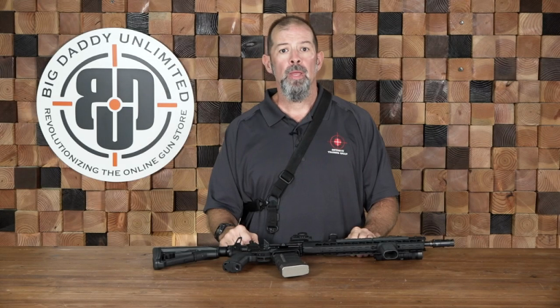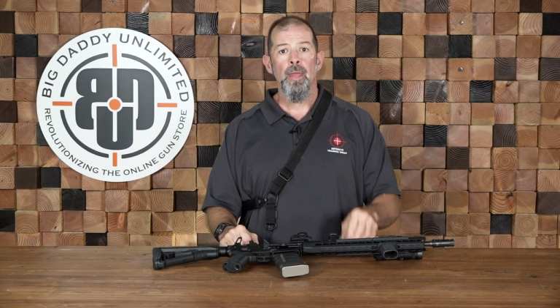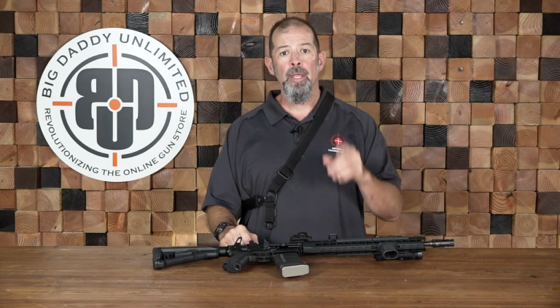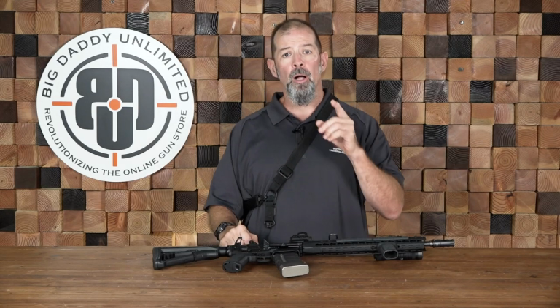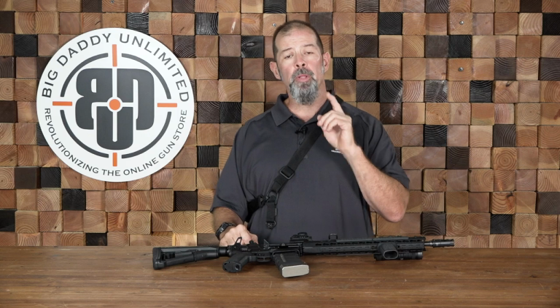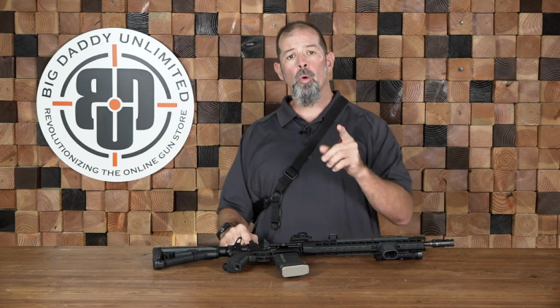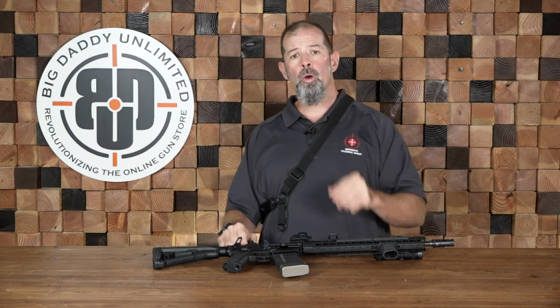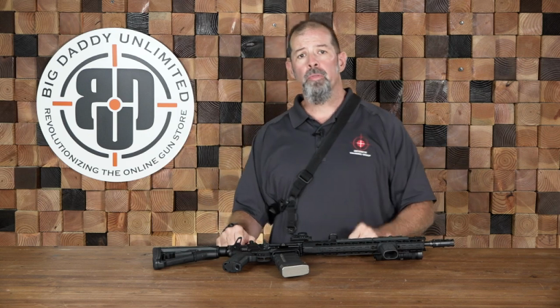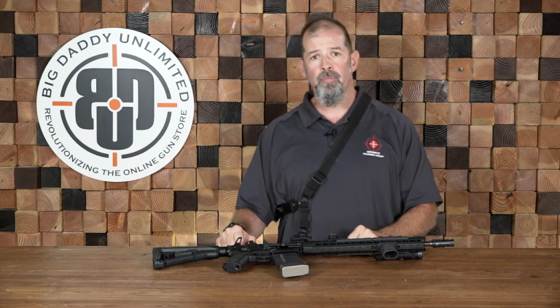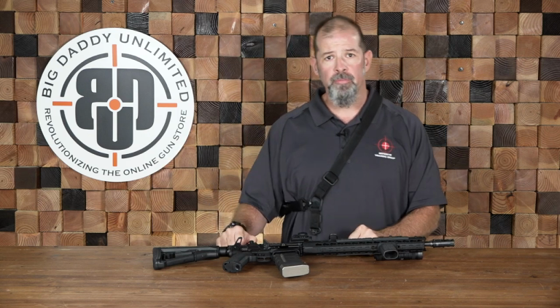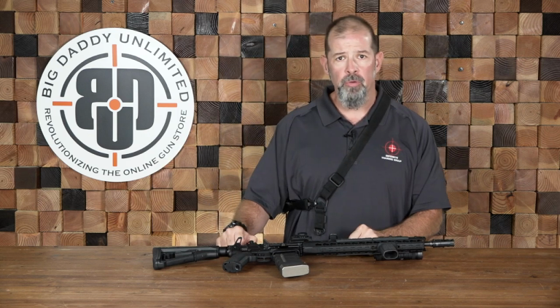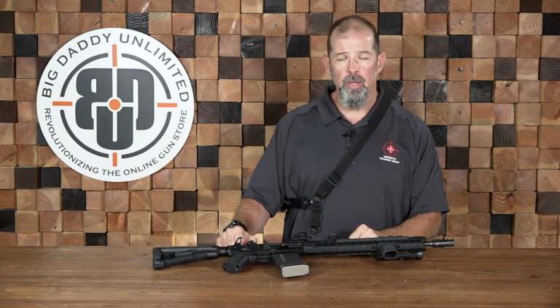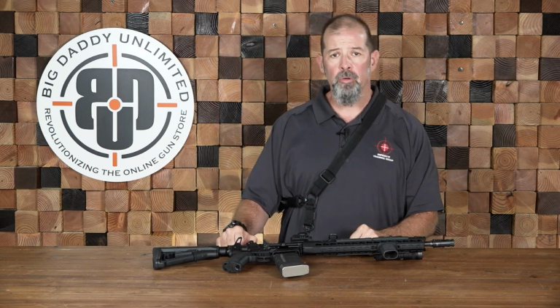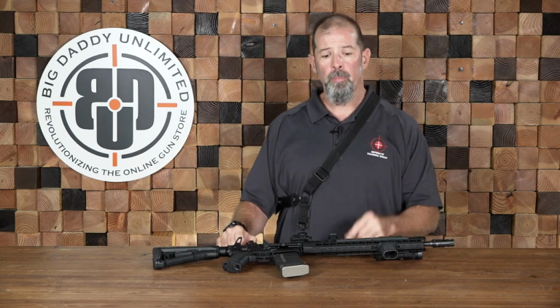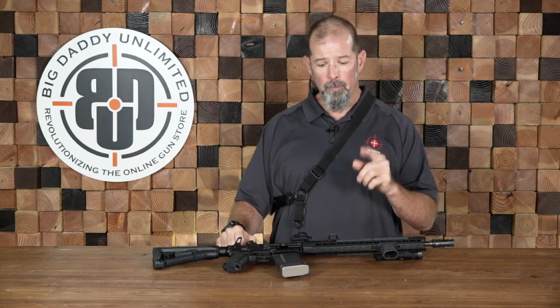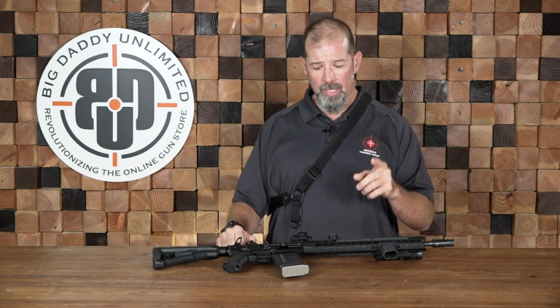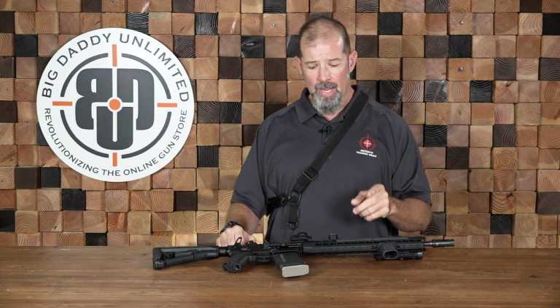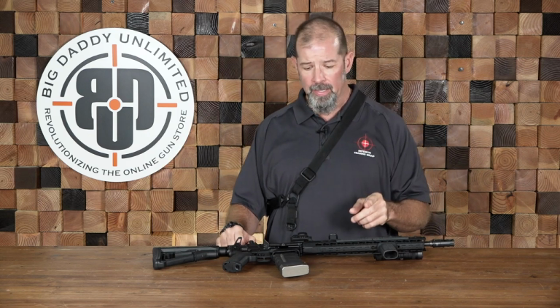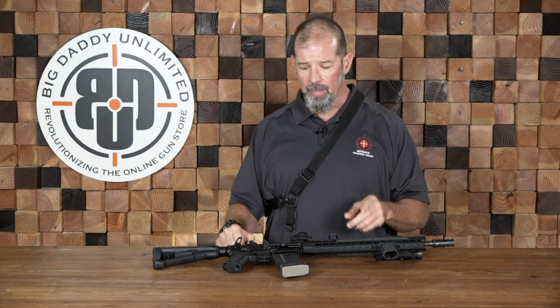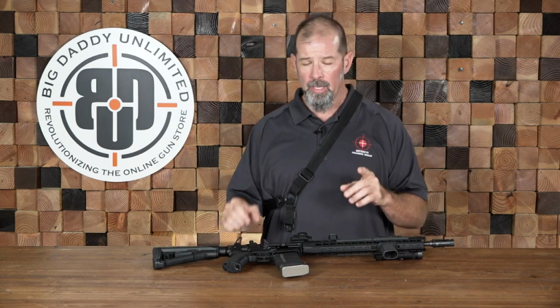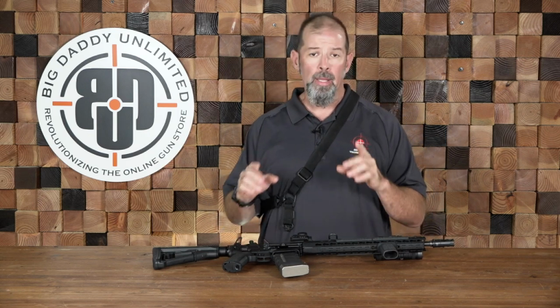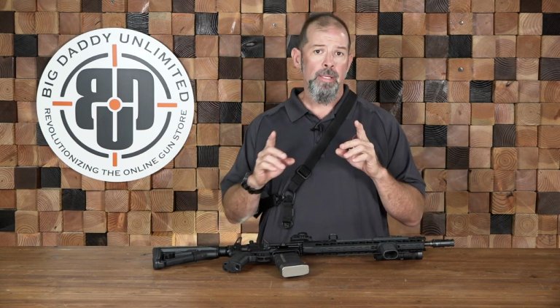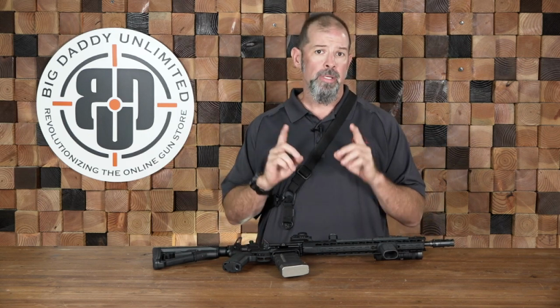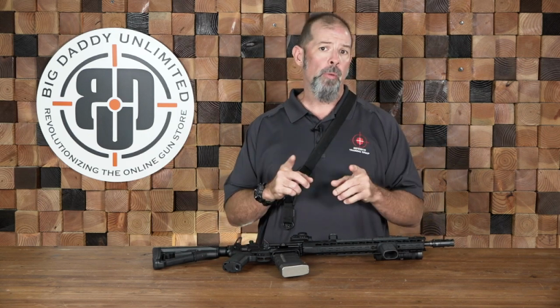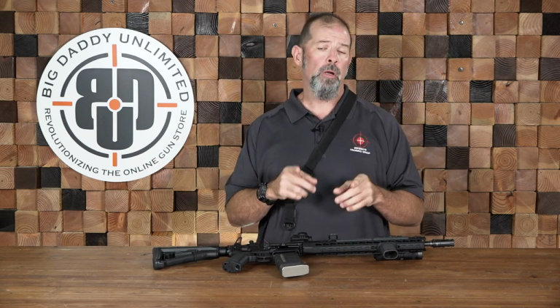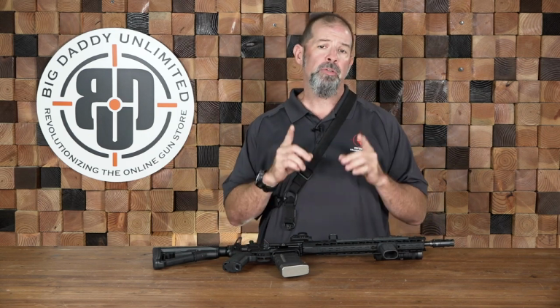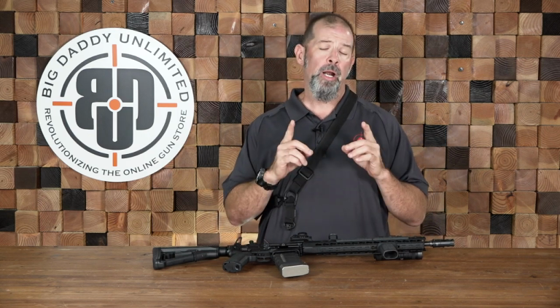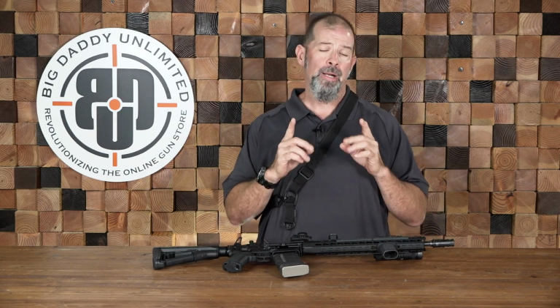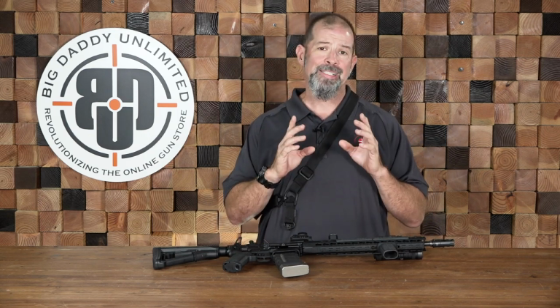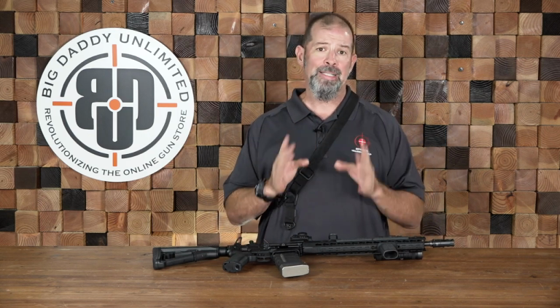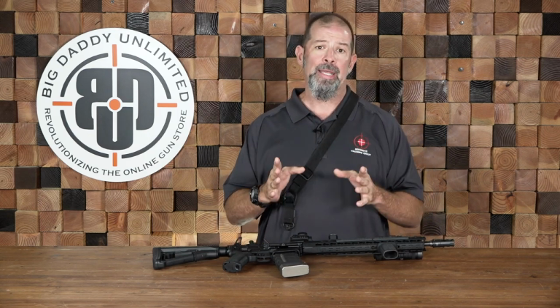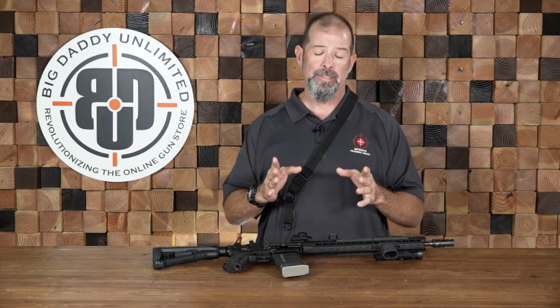Hey y'all, Bill Quirk with the Defensive Training Group and Big Daddy Unlimited. Today we're going to be talking about slings.